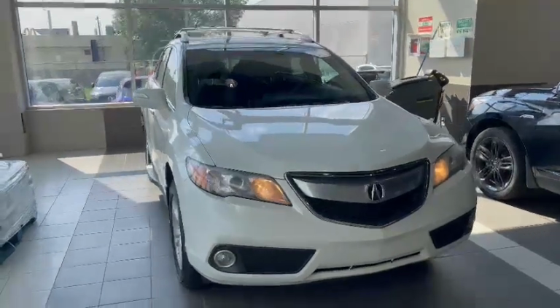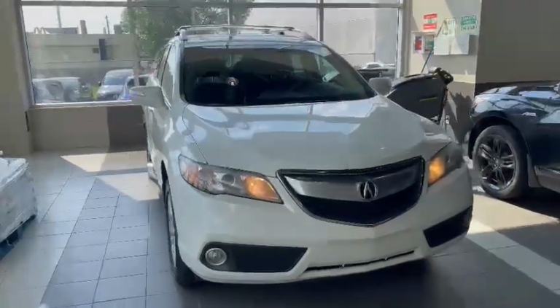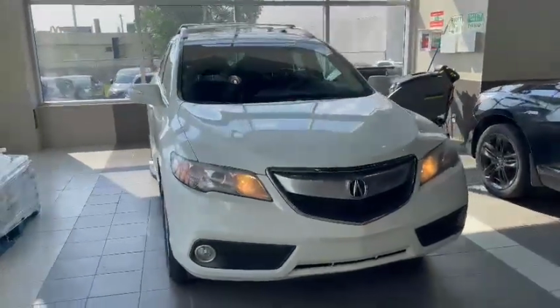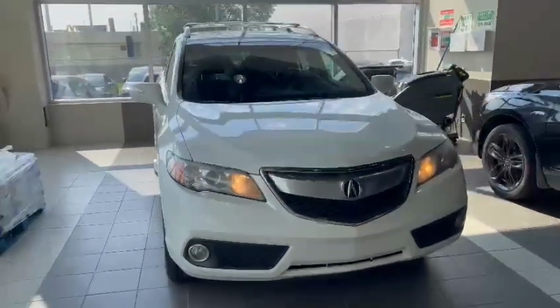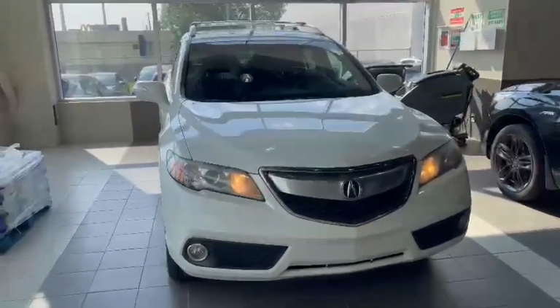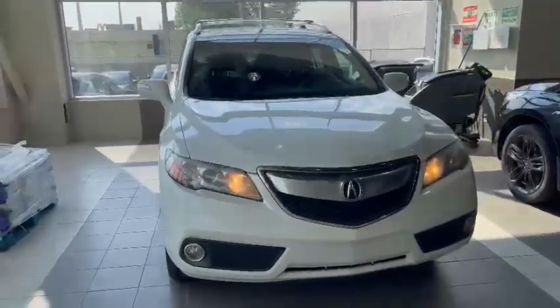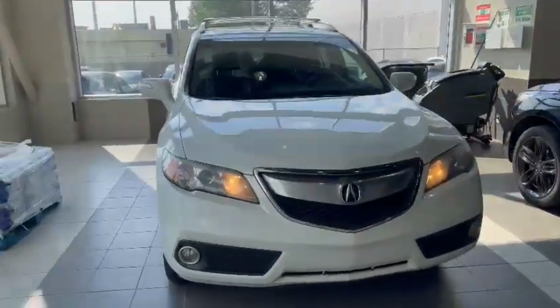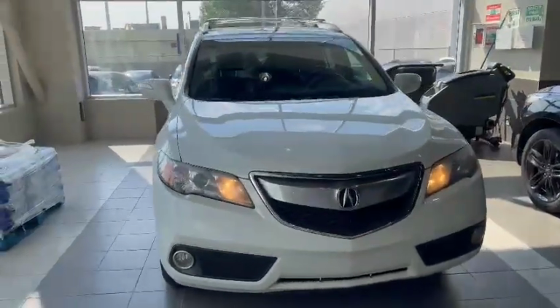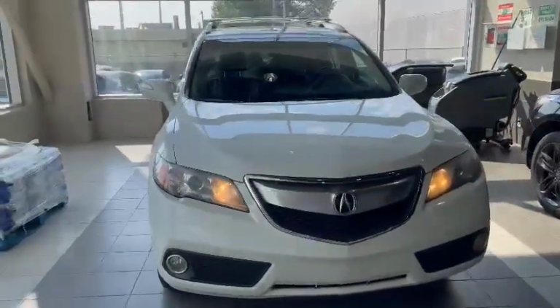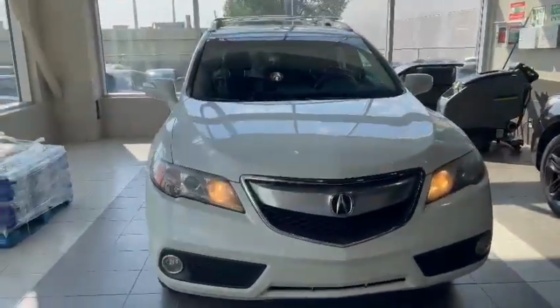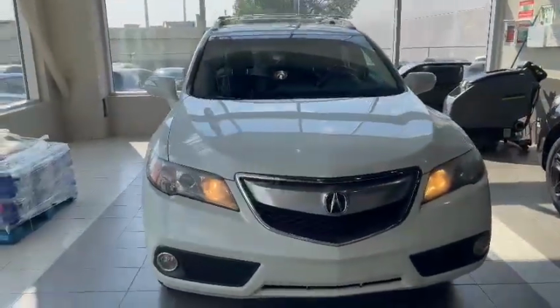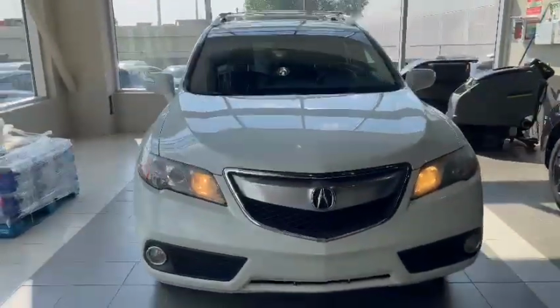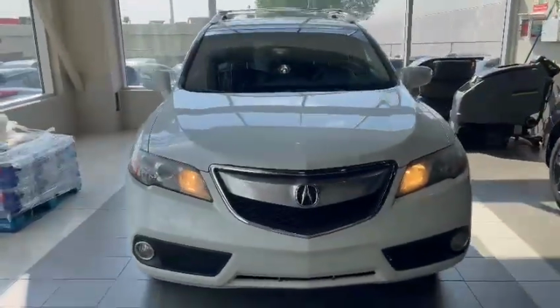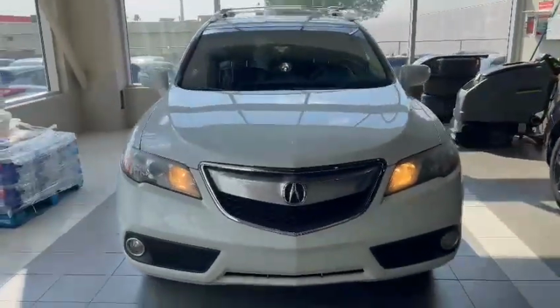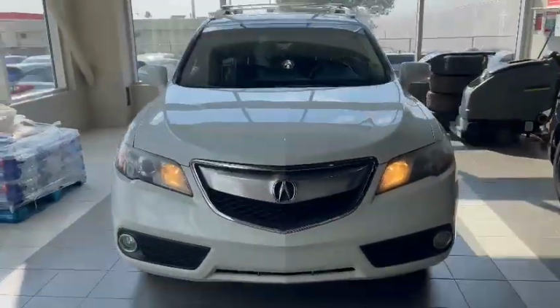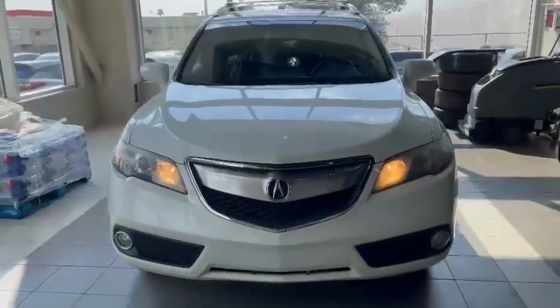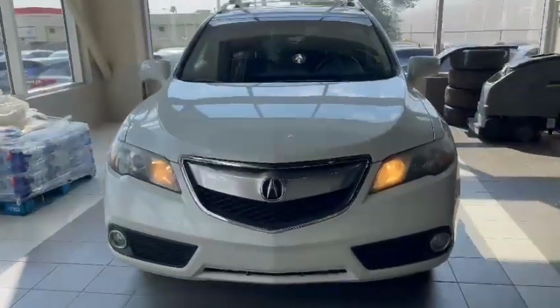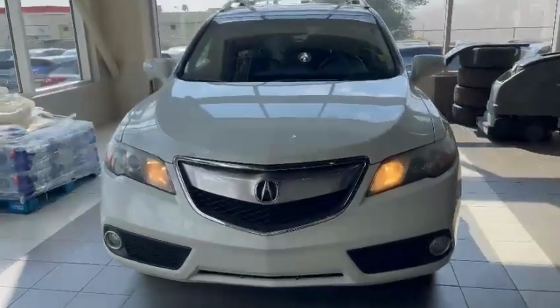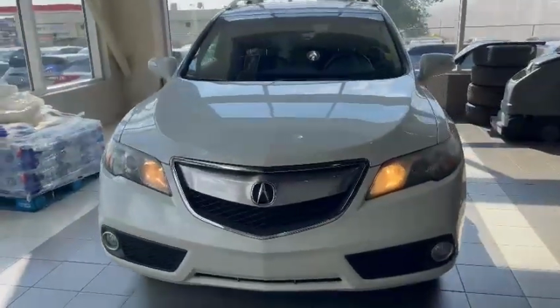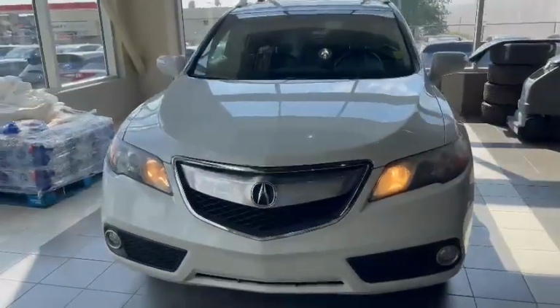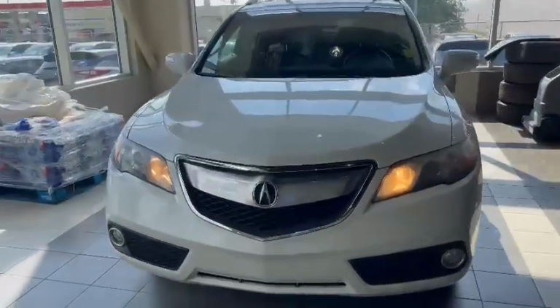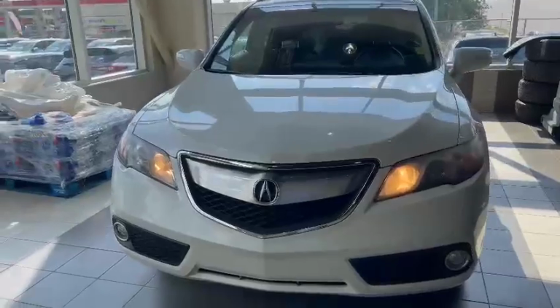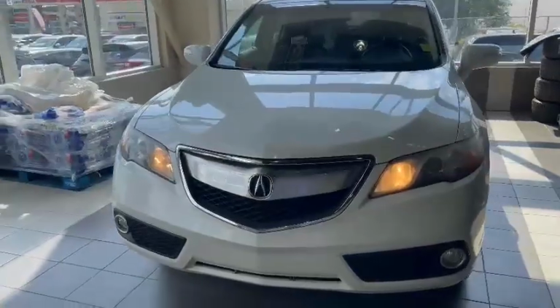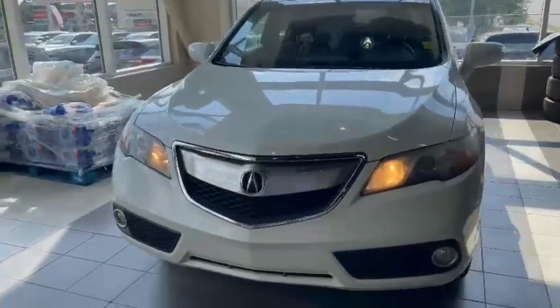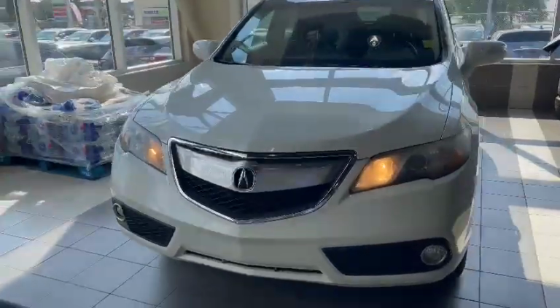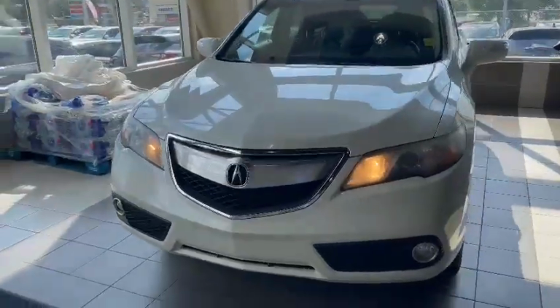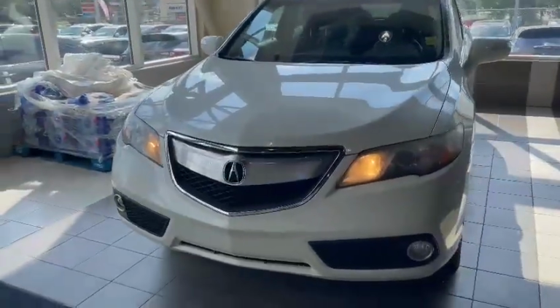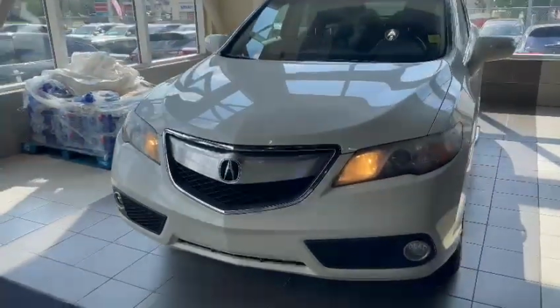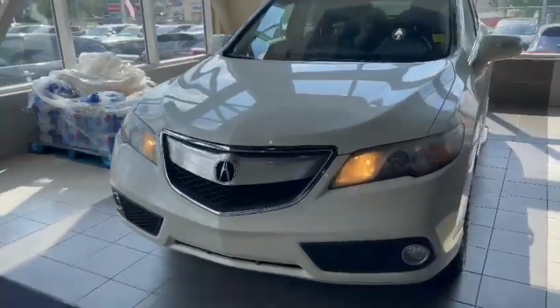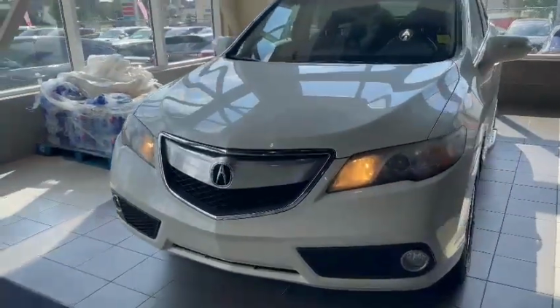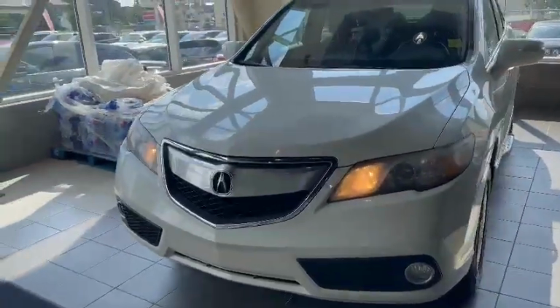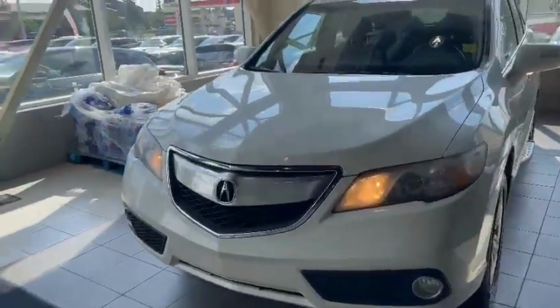Hey, good afternoon Tess, this is Nick here from Southview Acura, and first up I just want to thank you so much for your inquiry on this 2015 Acura RDX.